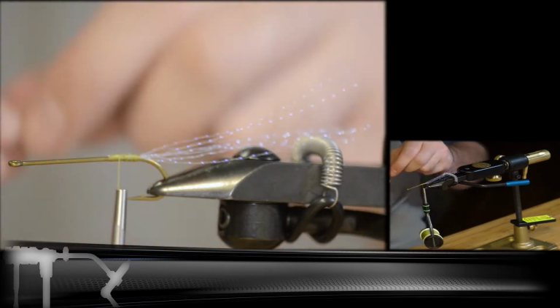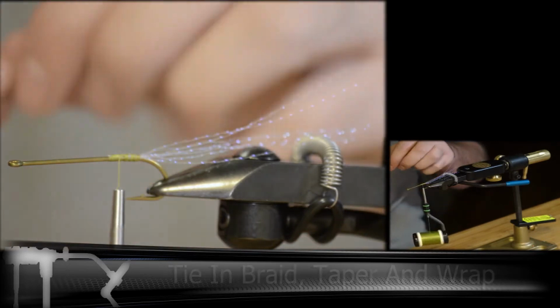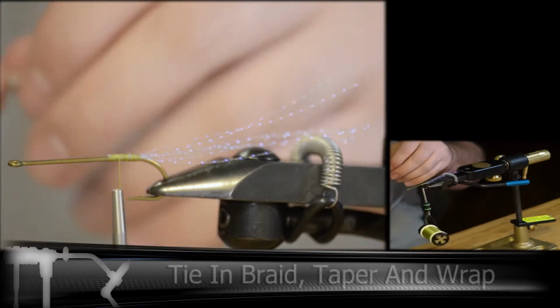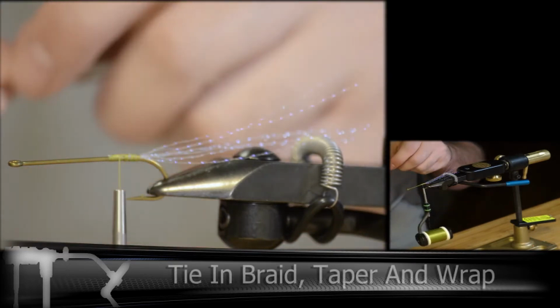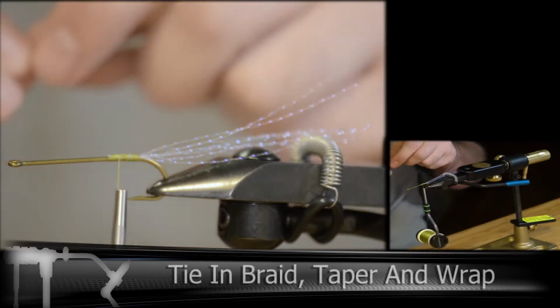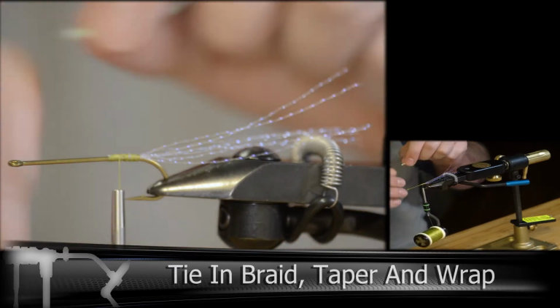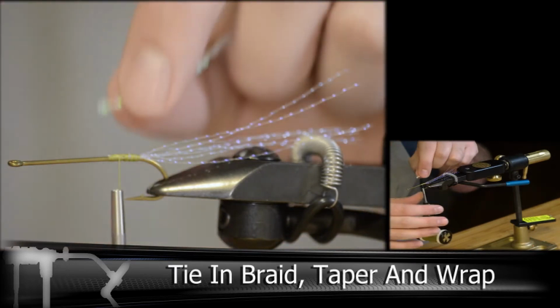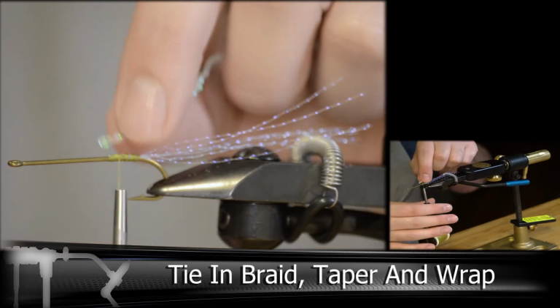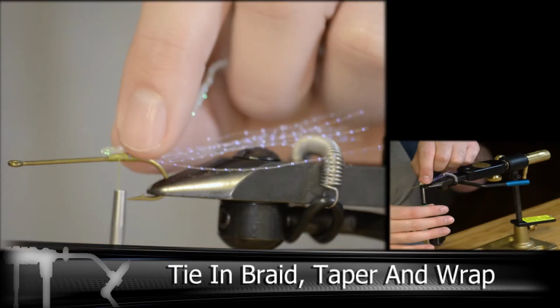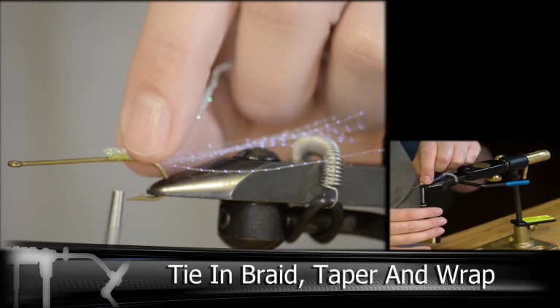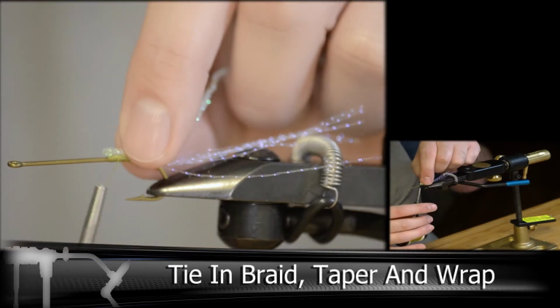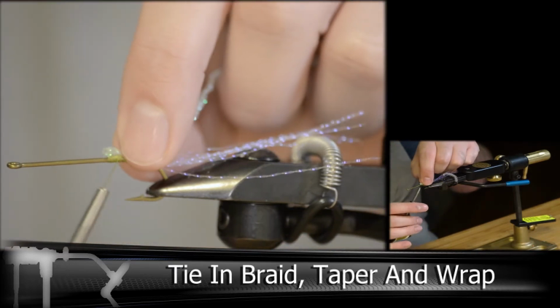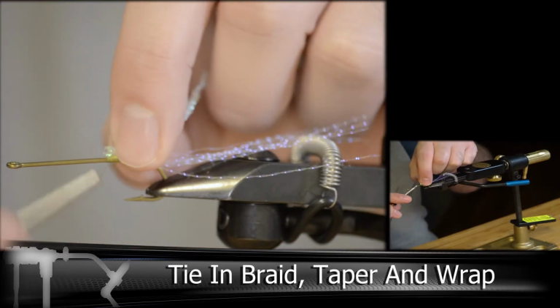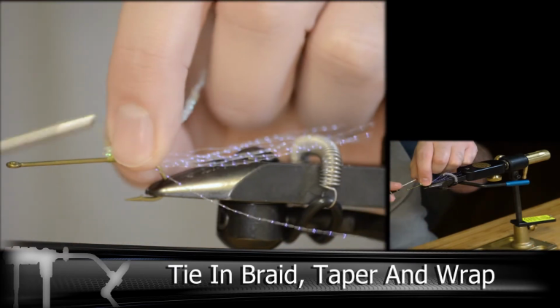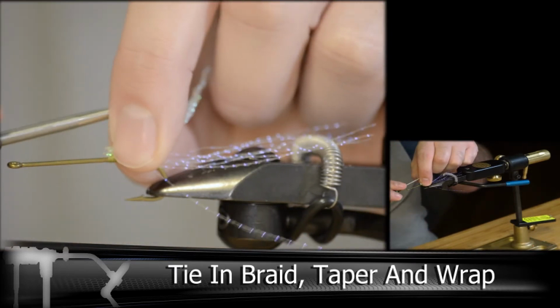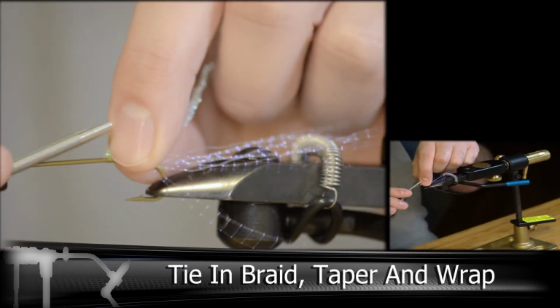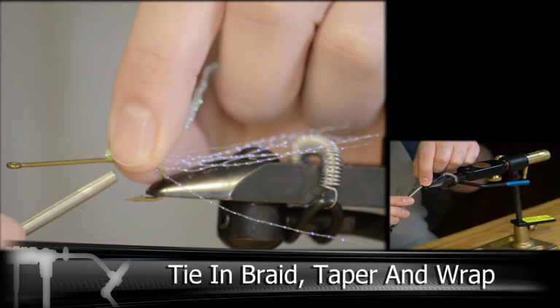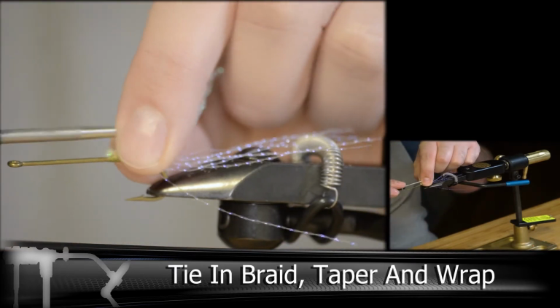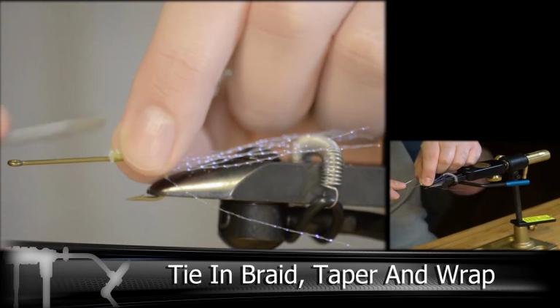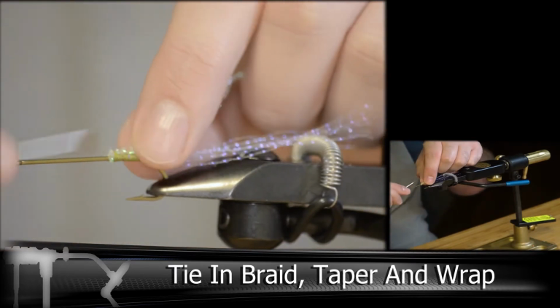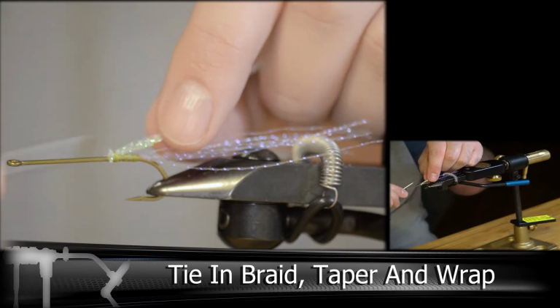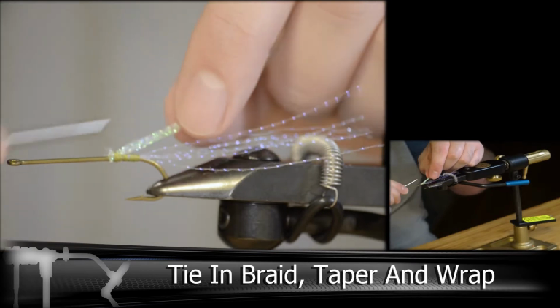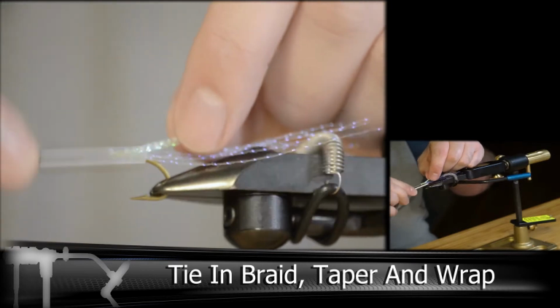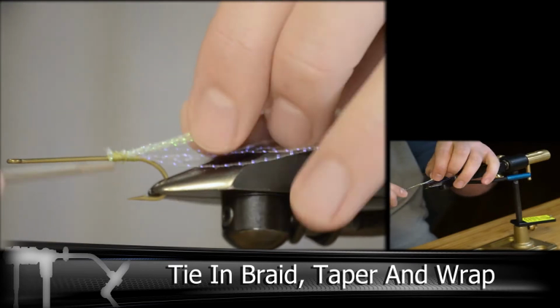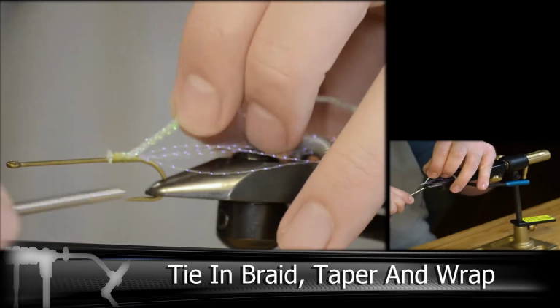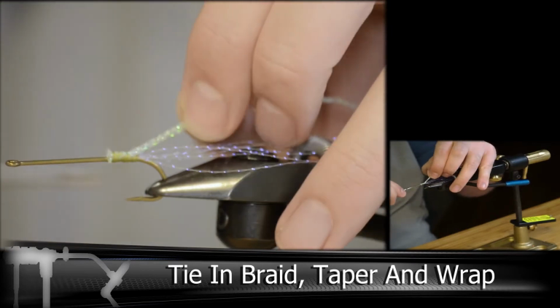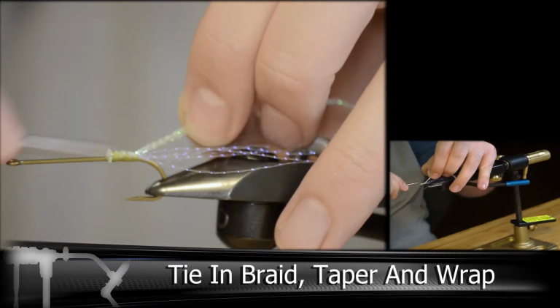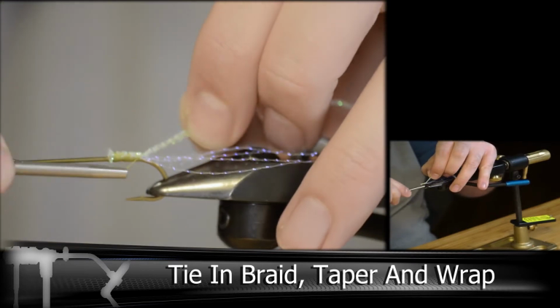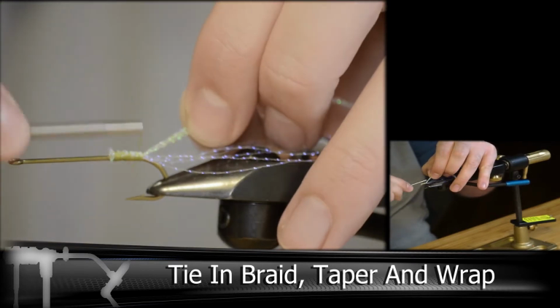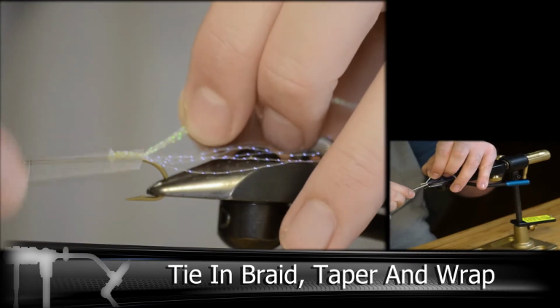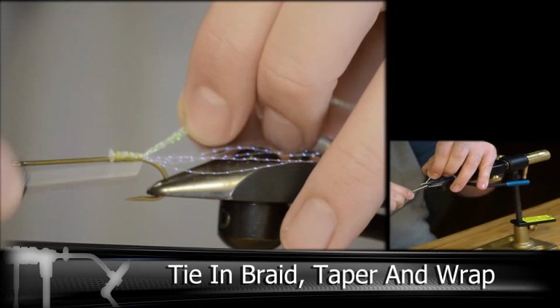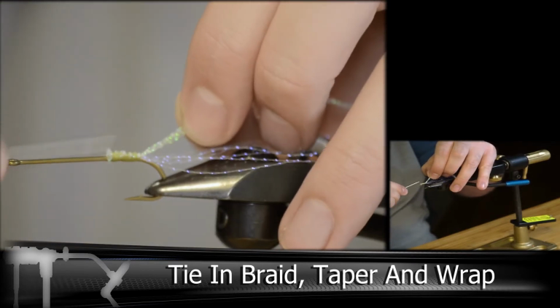And I'm going to be building the body here with a pearl braid. You could also use tinsel as well, or just completely skip this step.